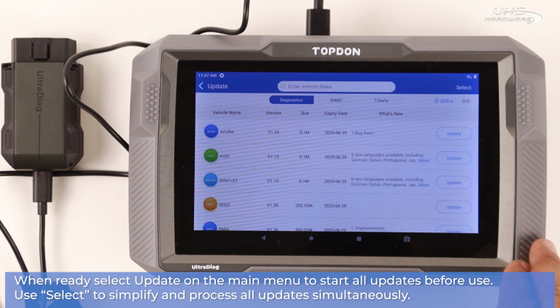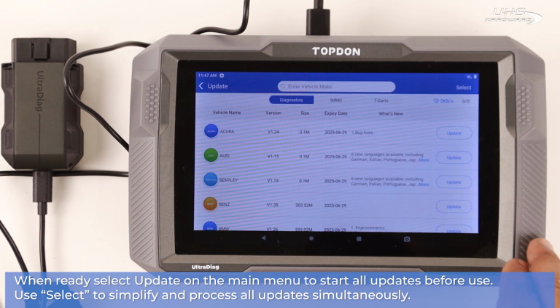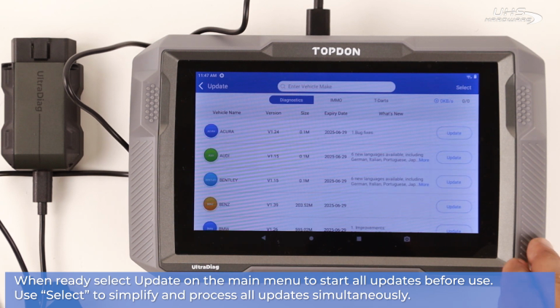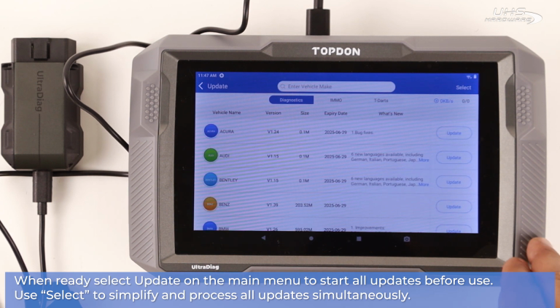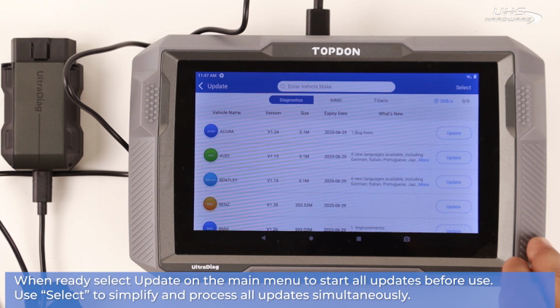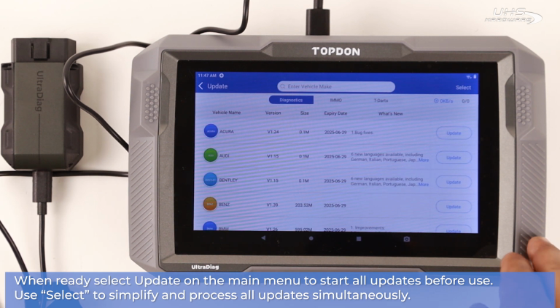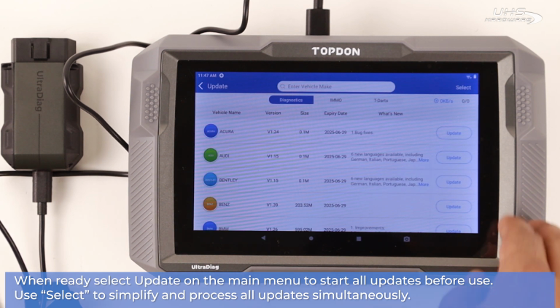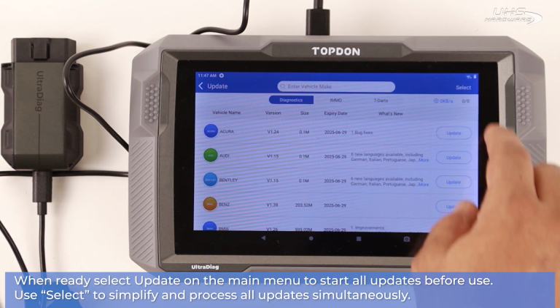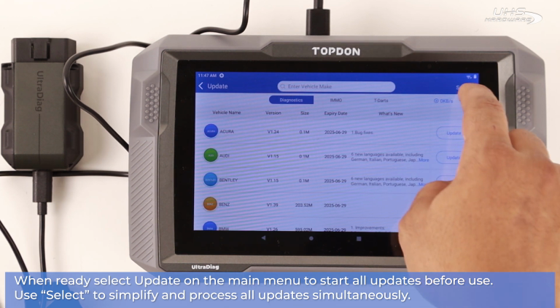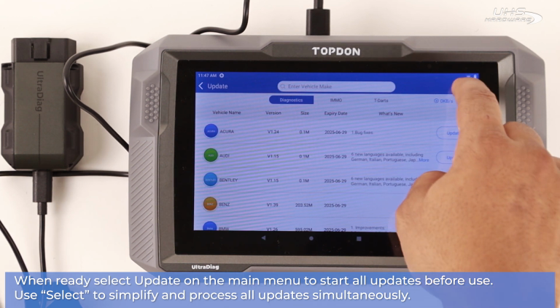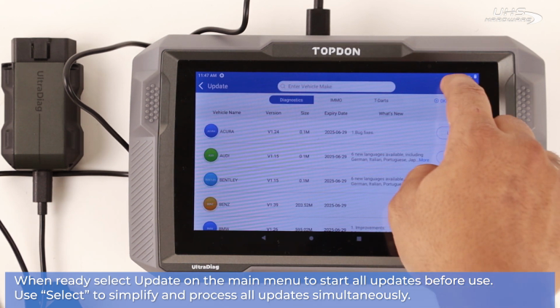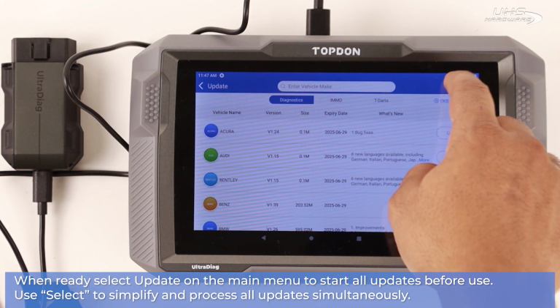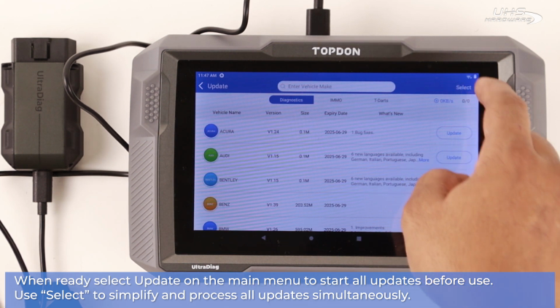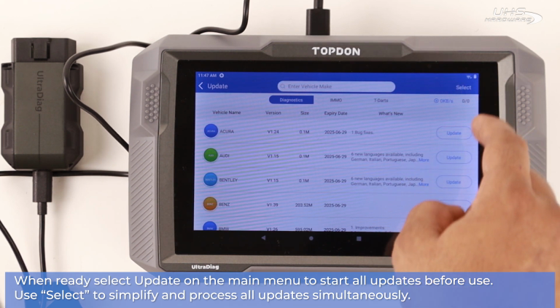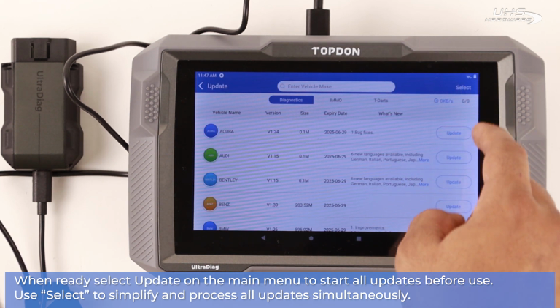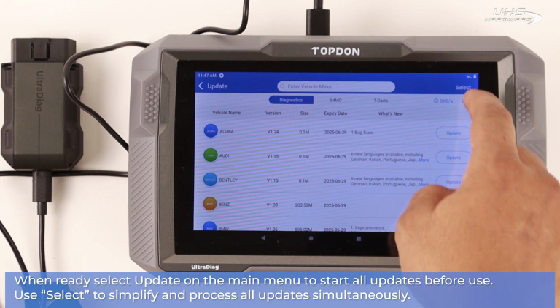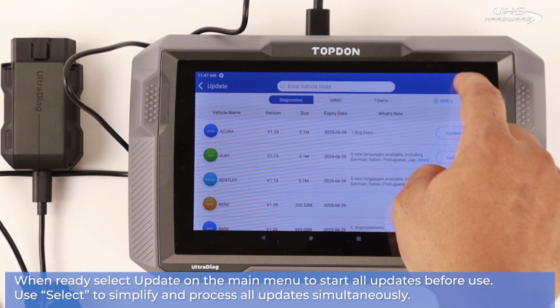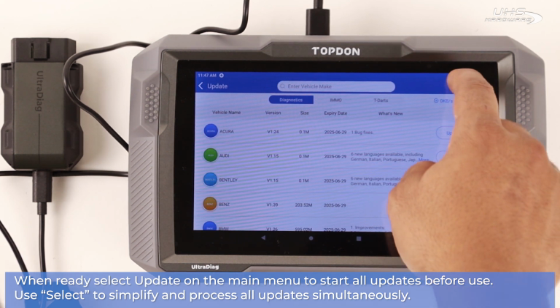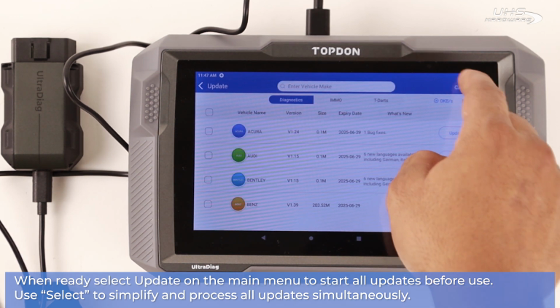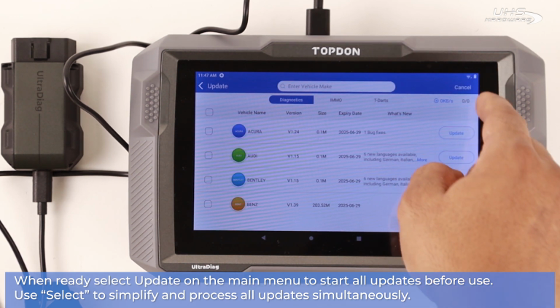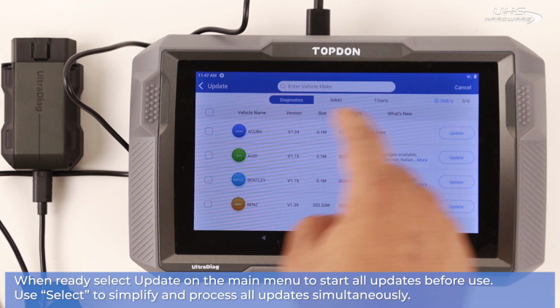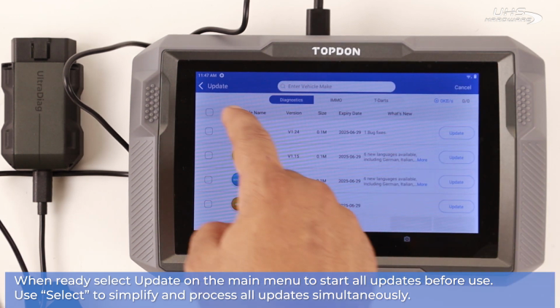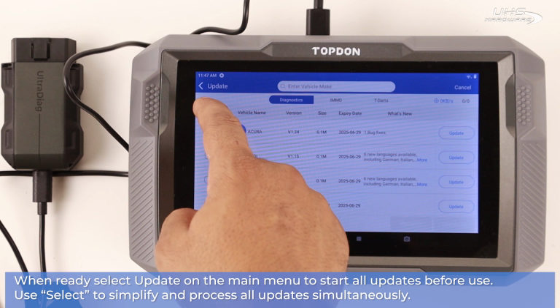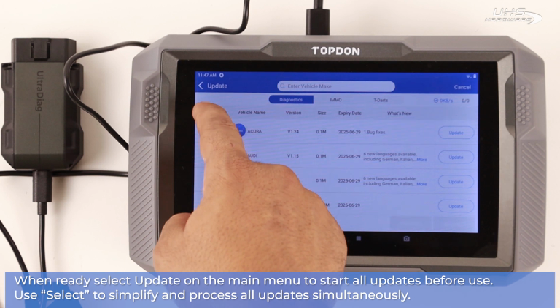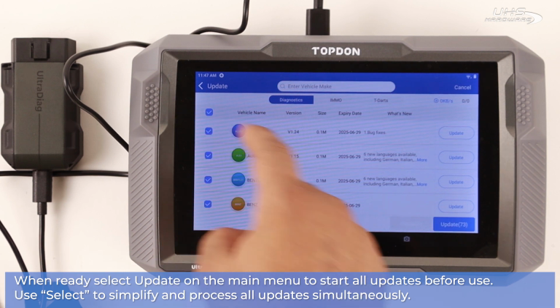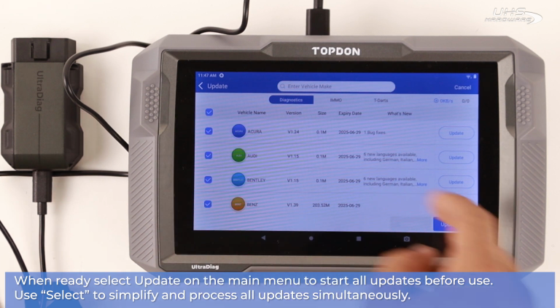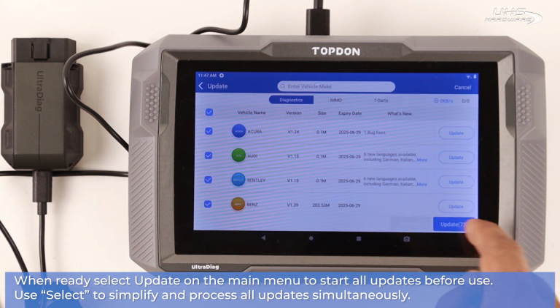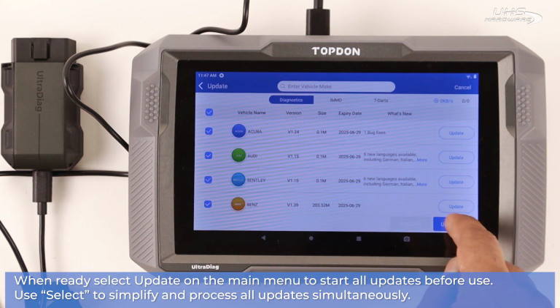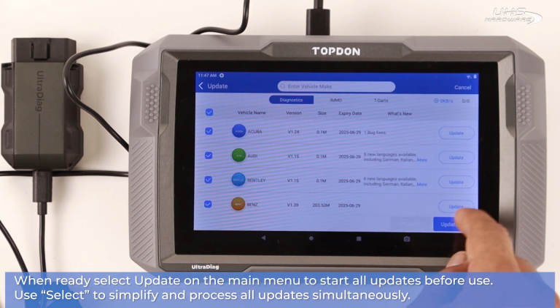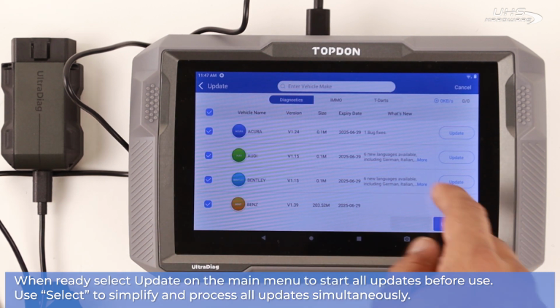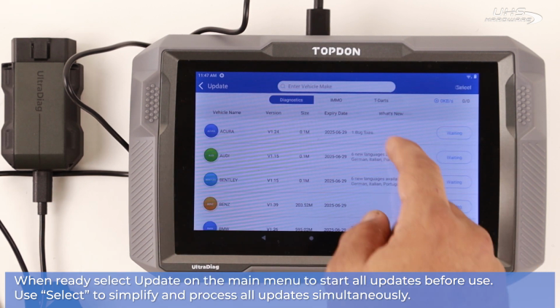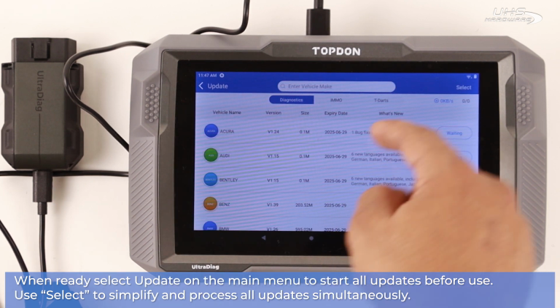Once you're ready, select update on the main menu to start all updates before using the device. Inside the update menu, select on the top right to simplify and process all updates simultaneously.